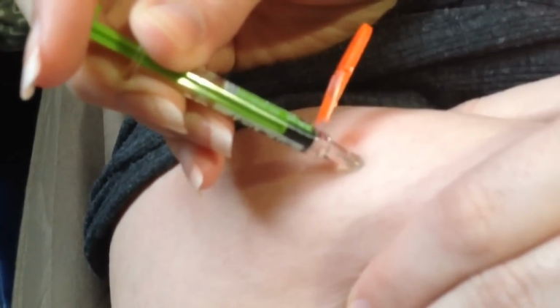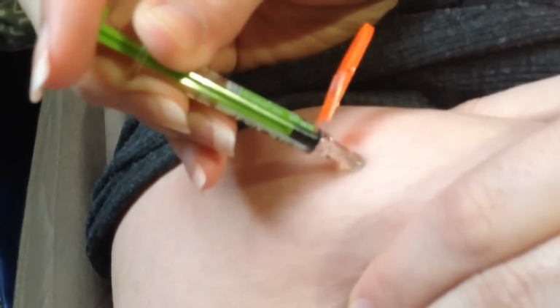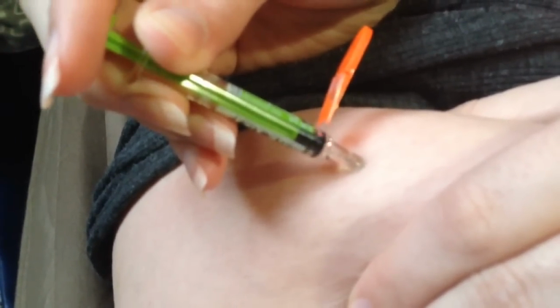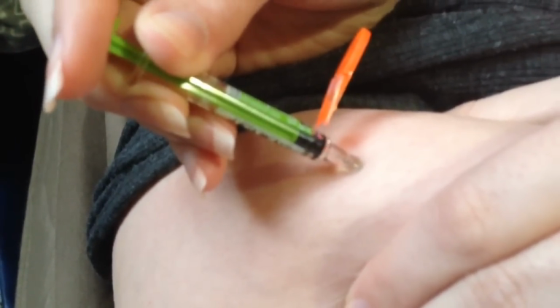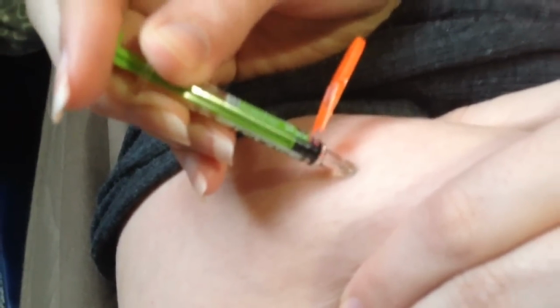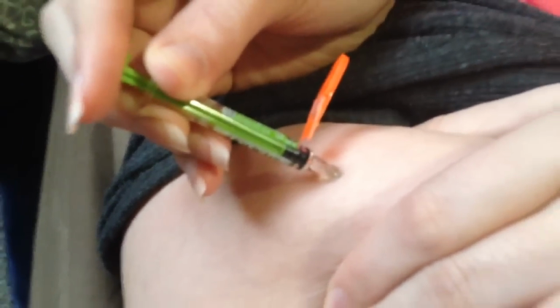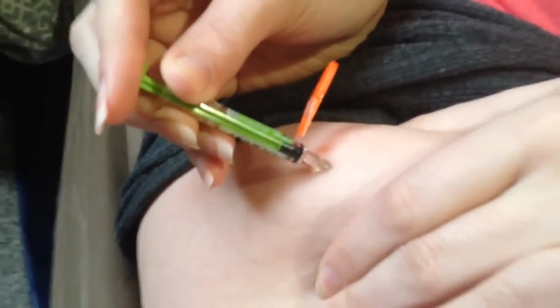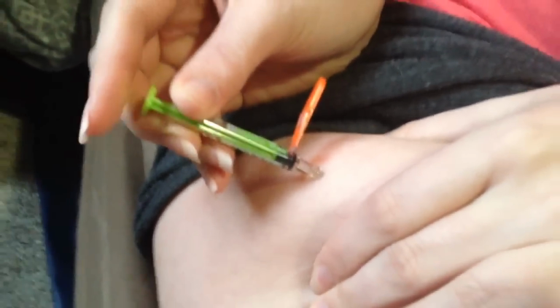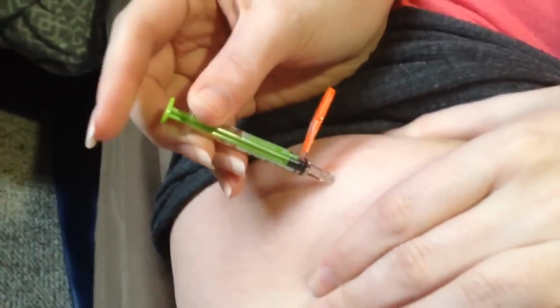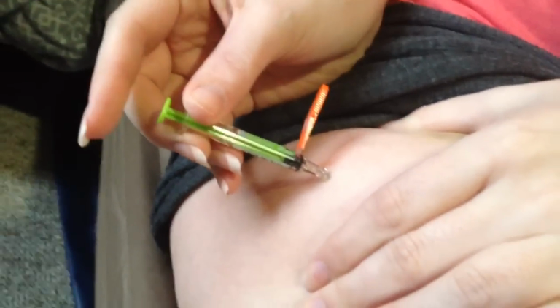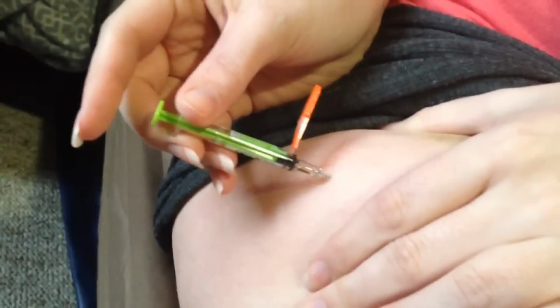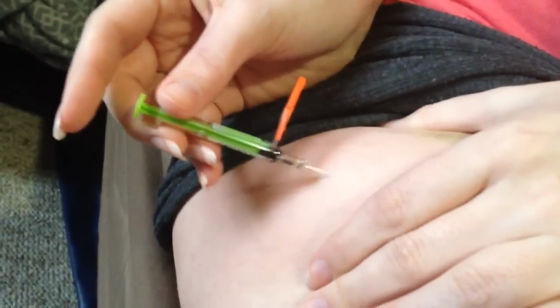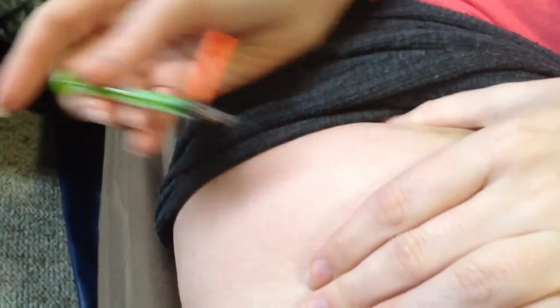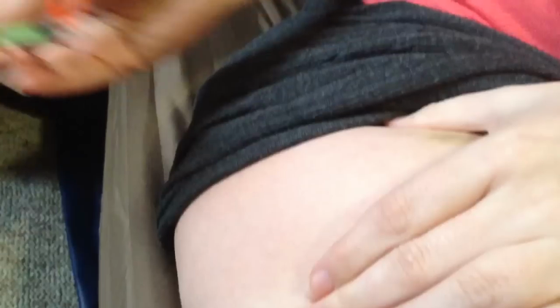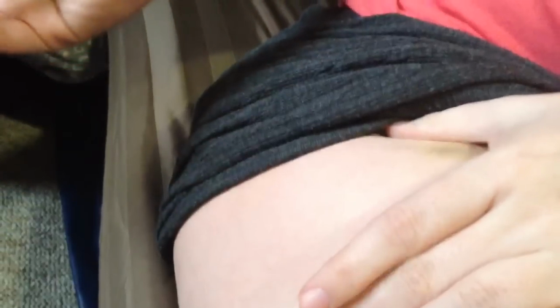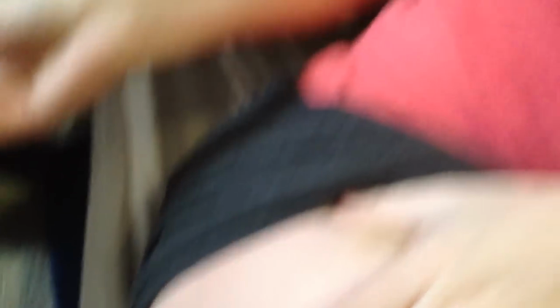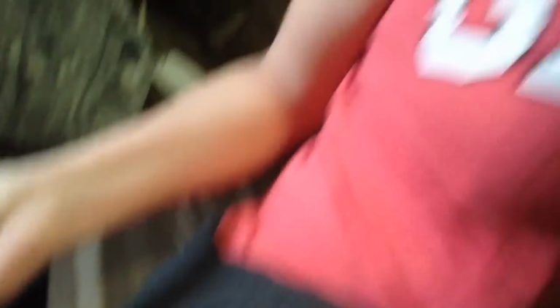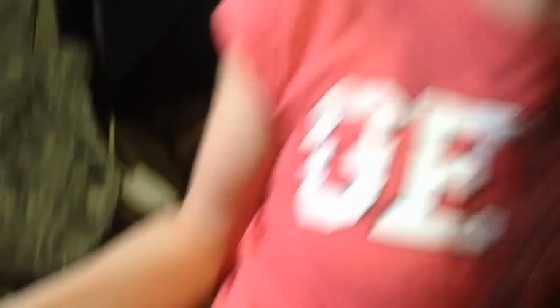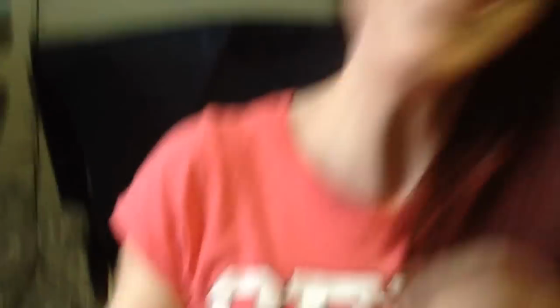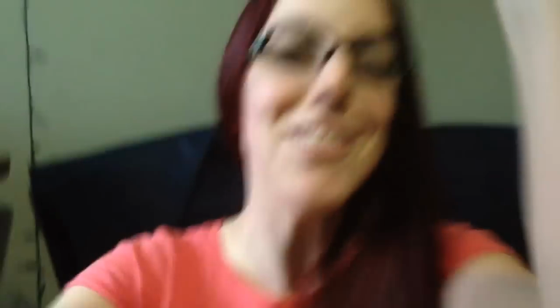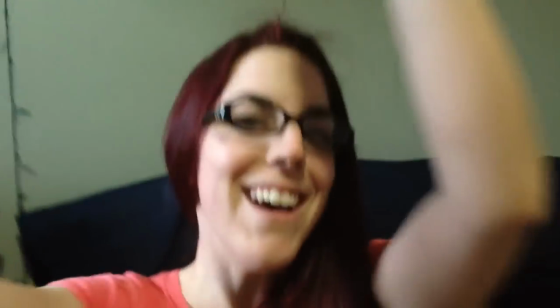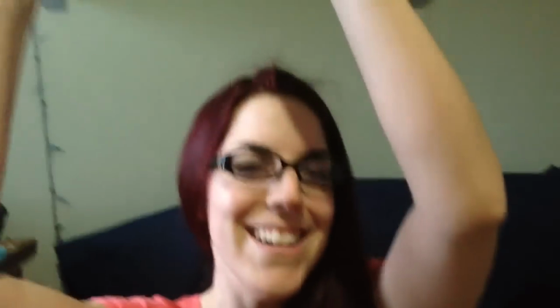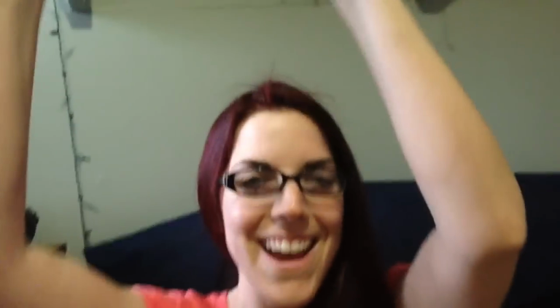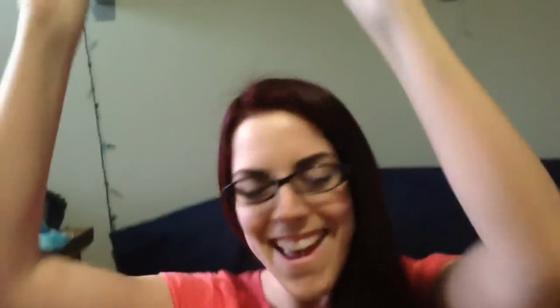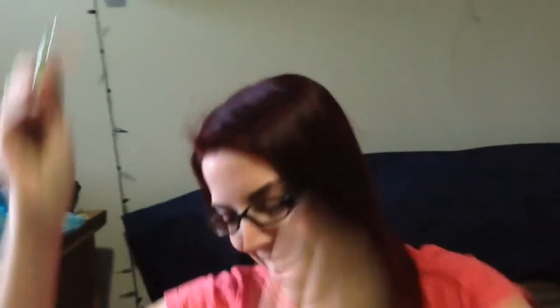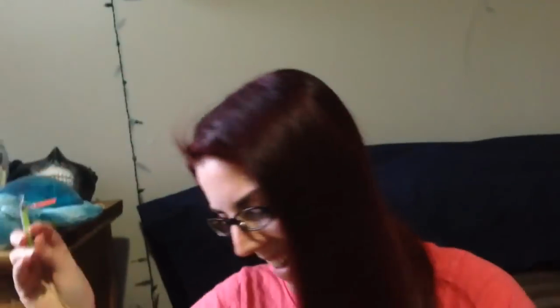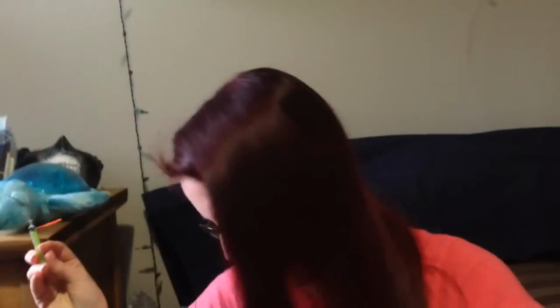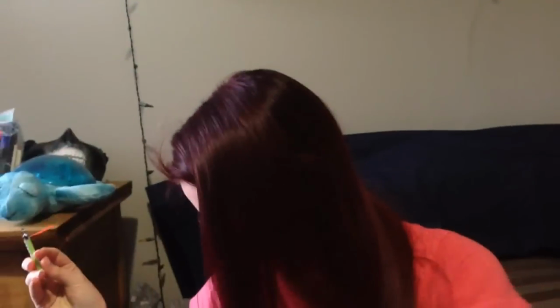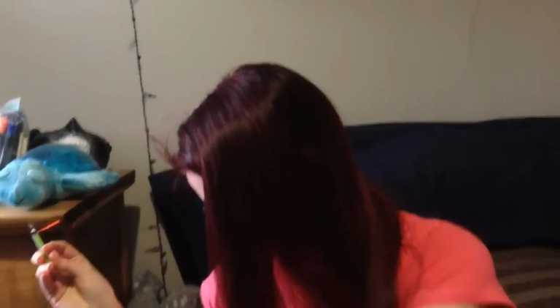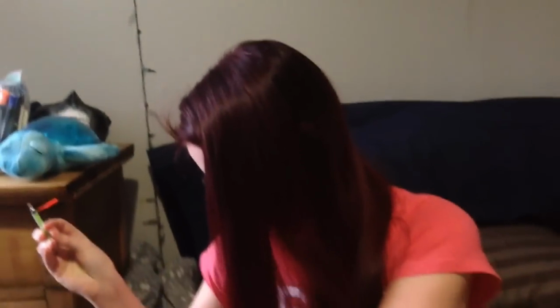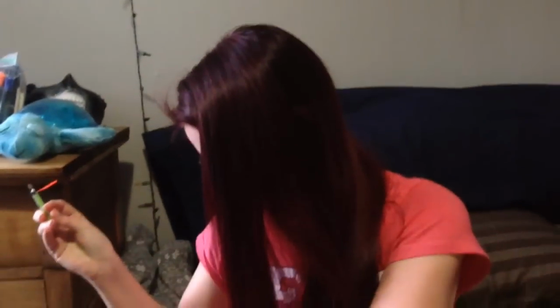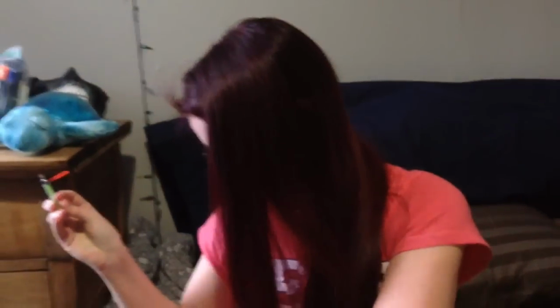And that is it. We're done. Last needle done! Yay! No more needles!